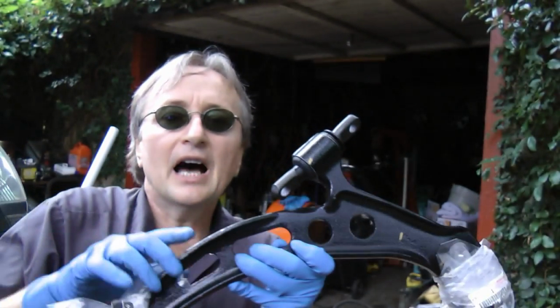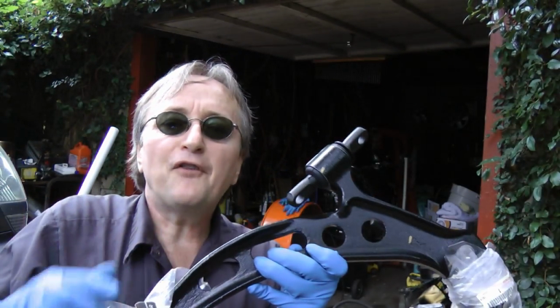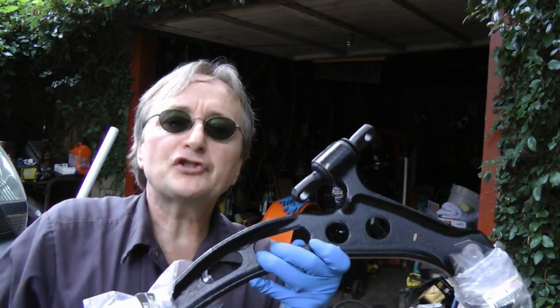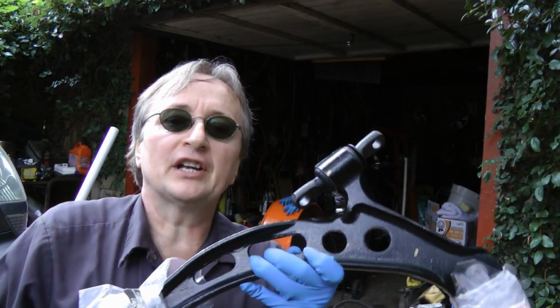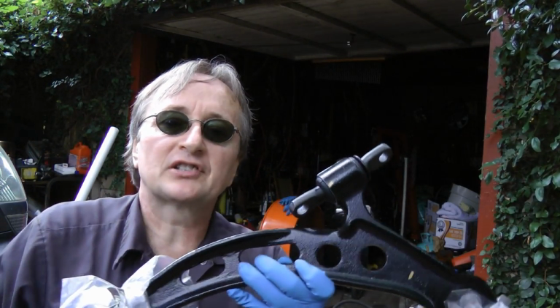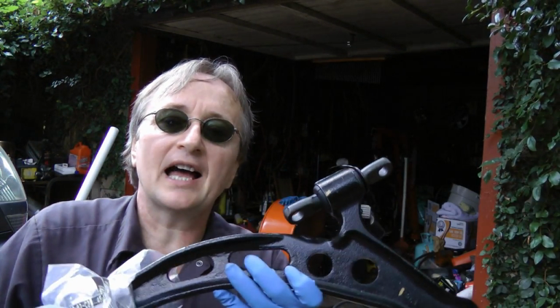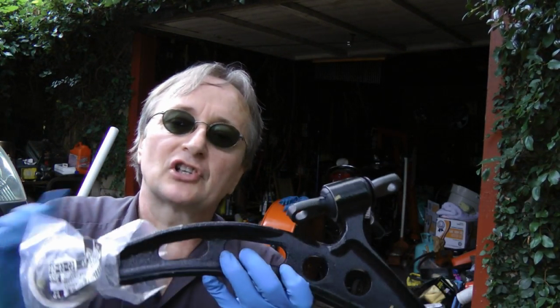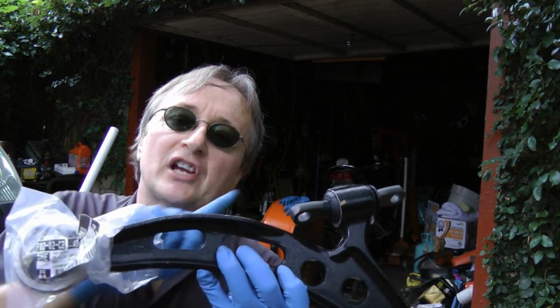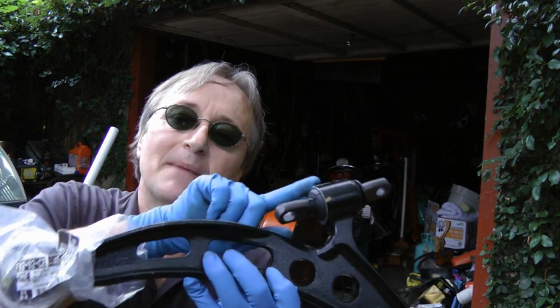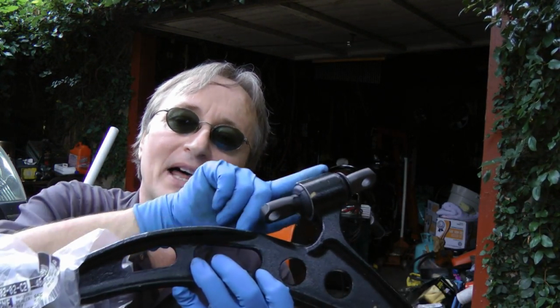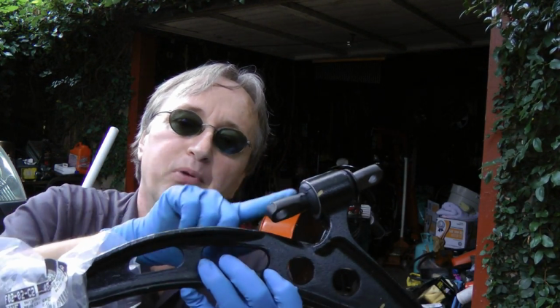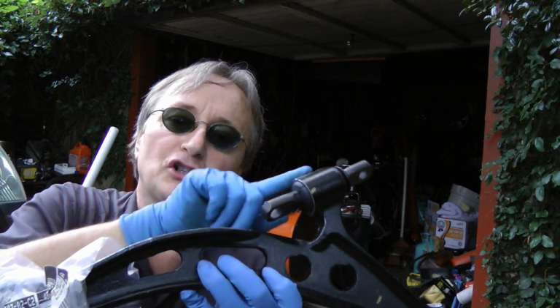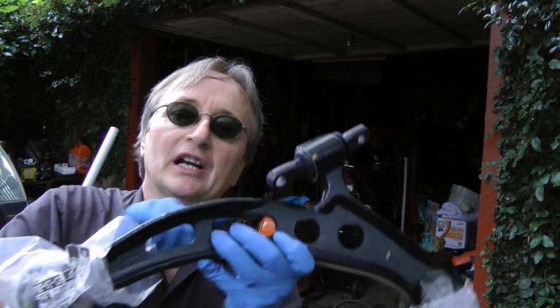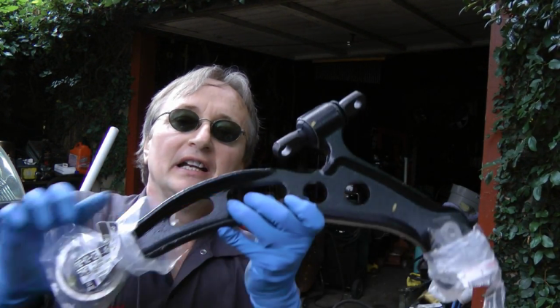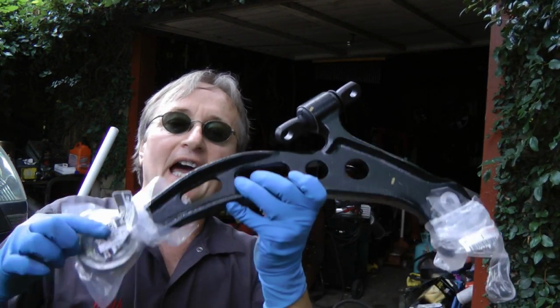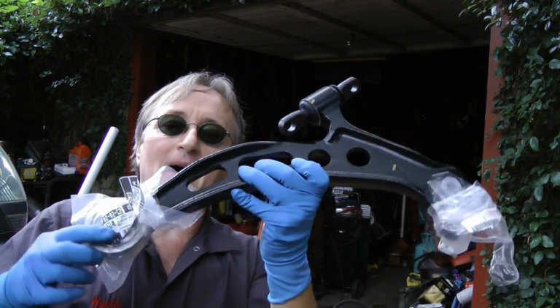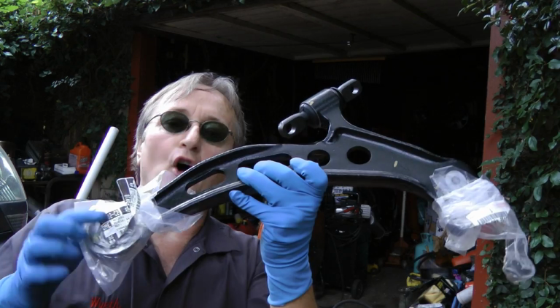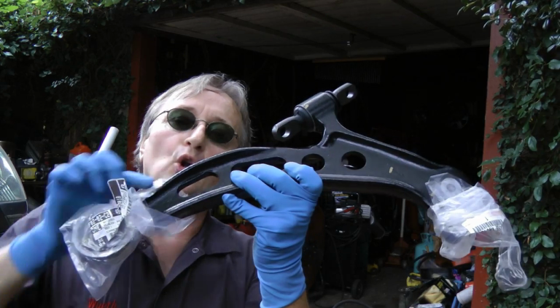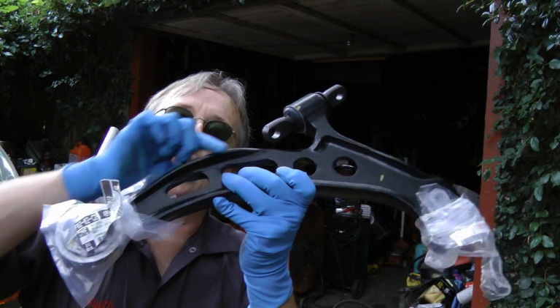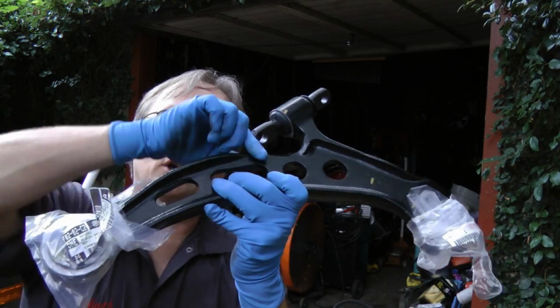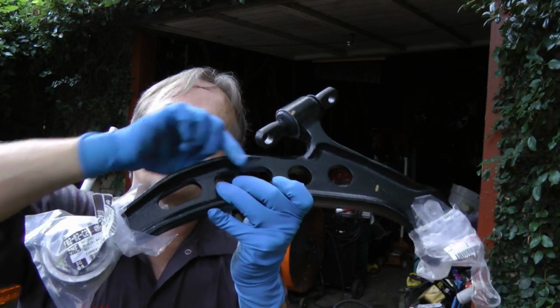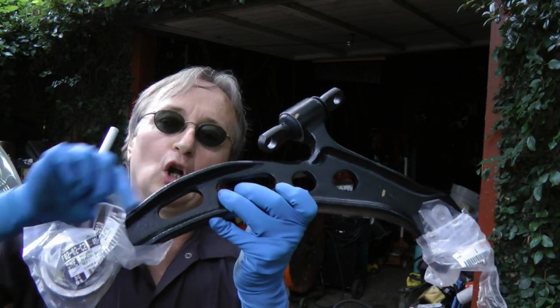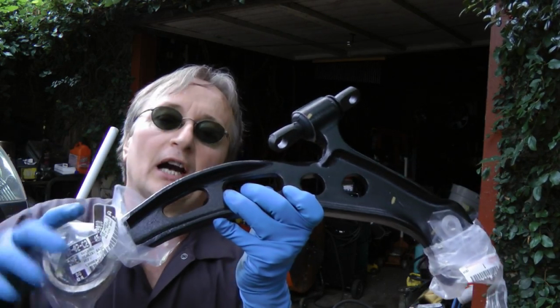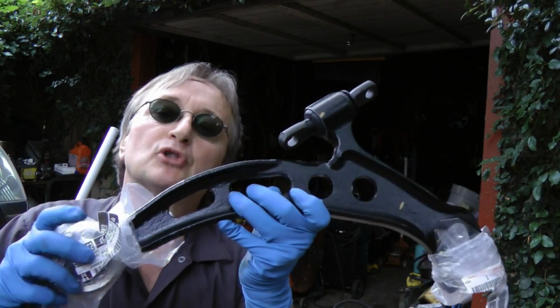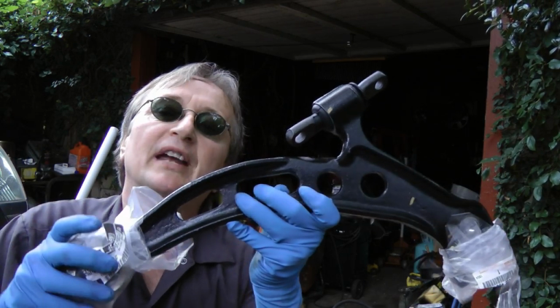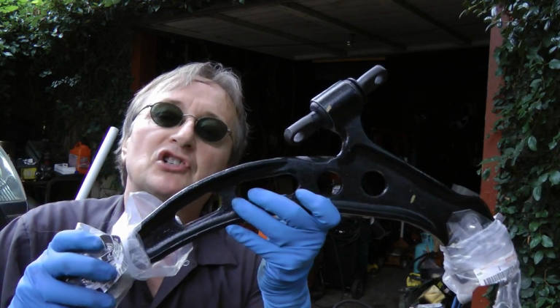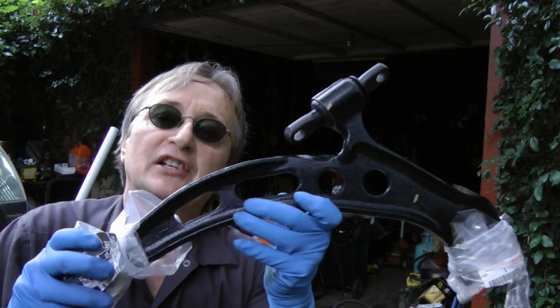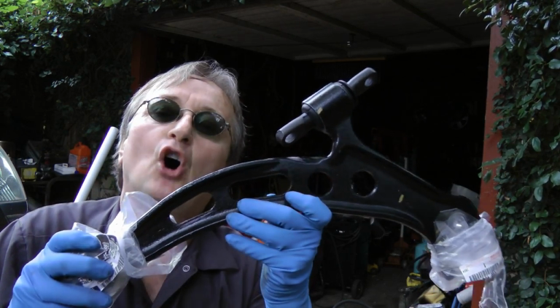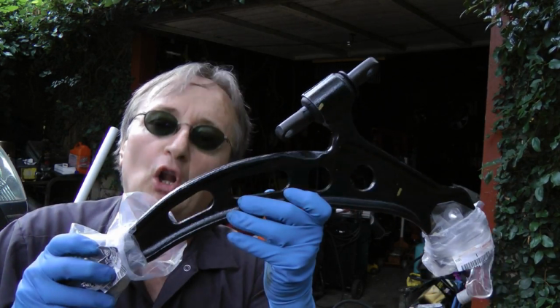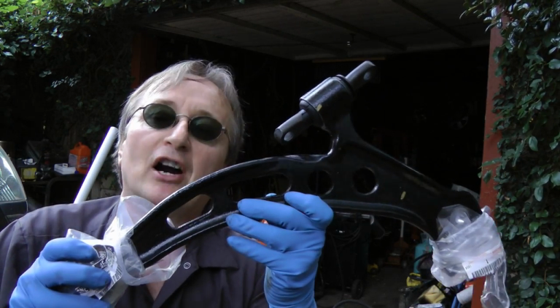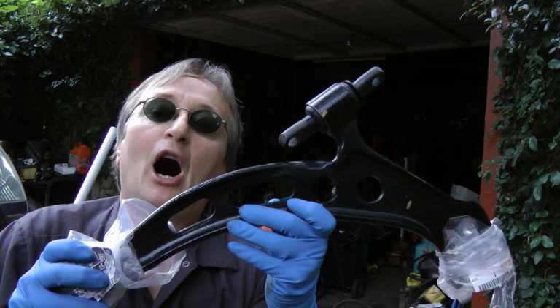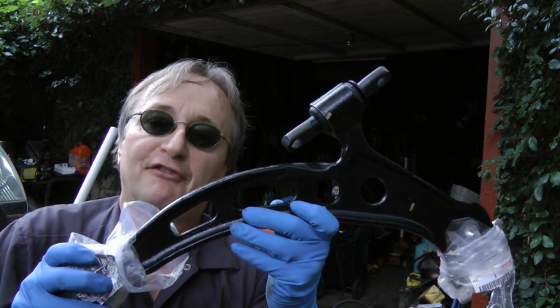Now unfortunately in this Lexus, you can't buy the bushing — you've got to buy the whole lower control arm, so we have to change the whole arm off.